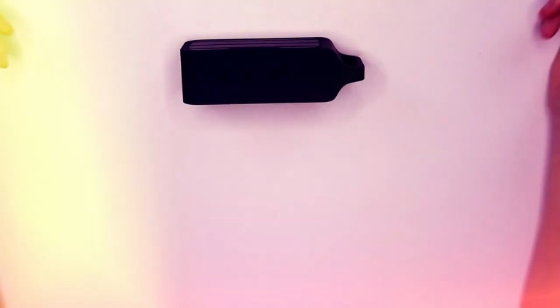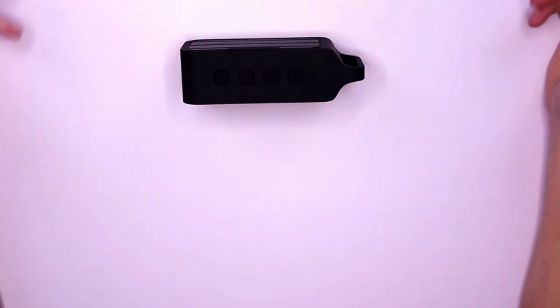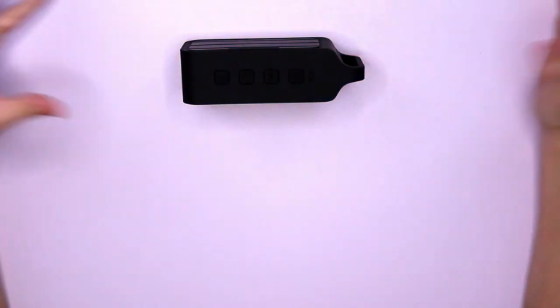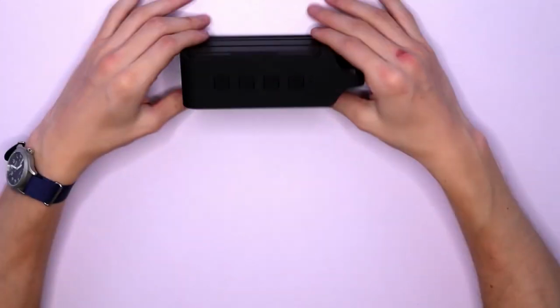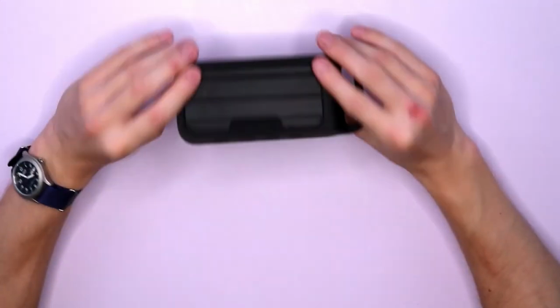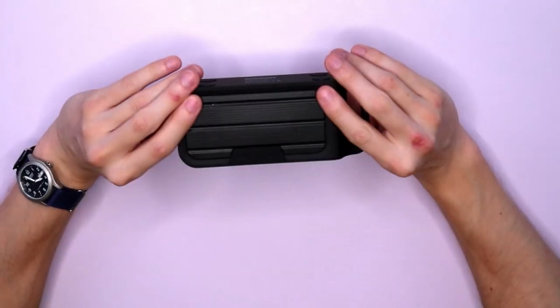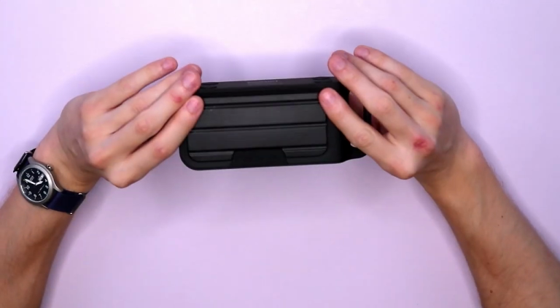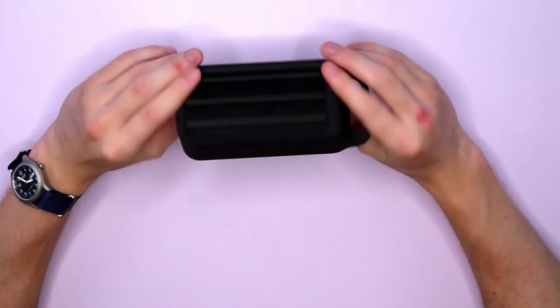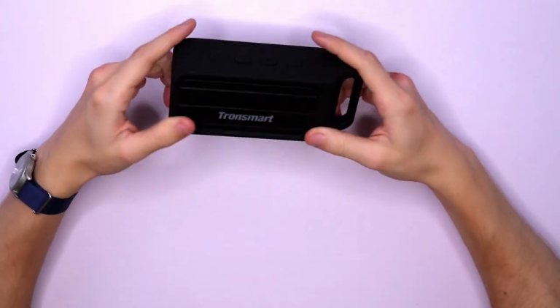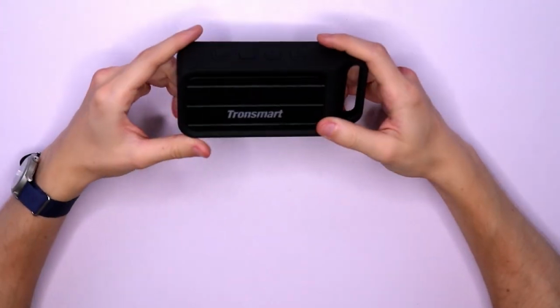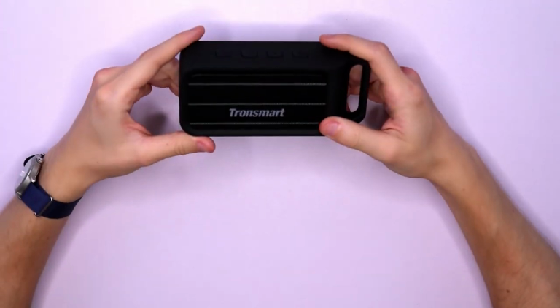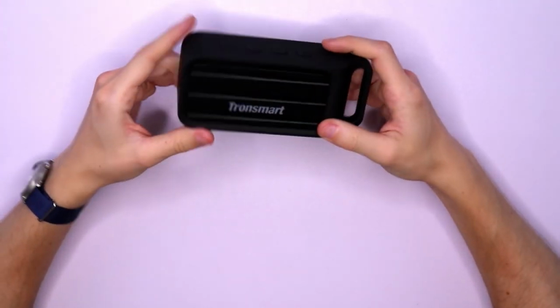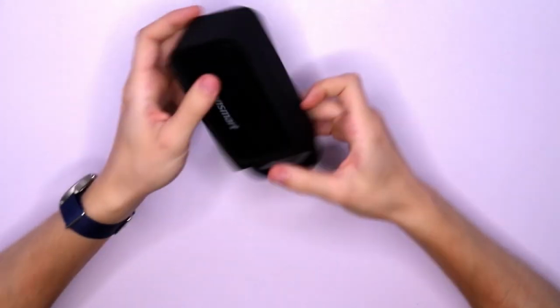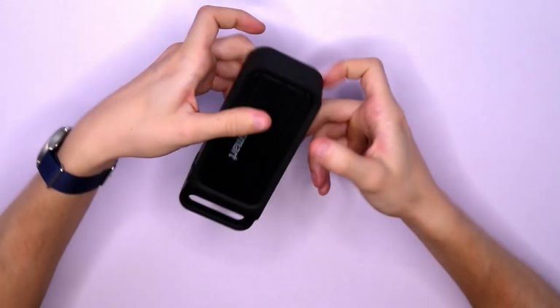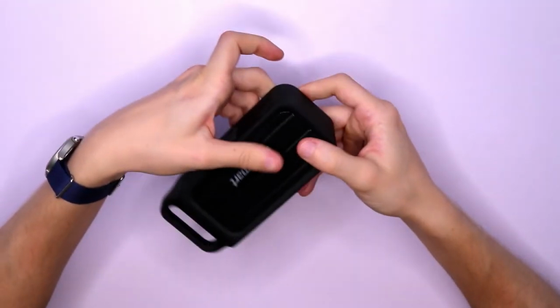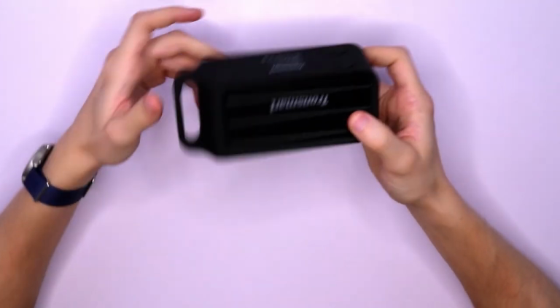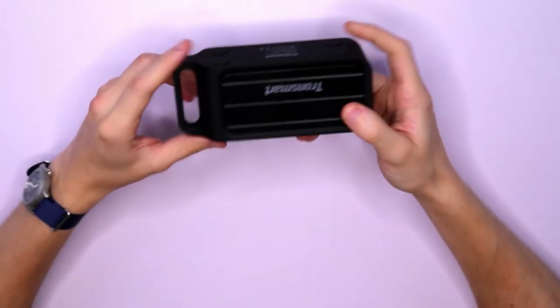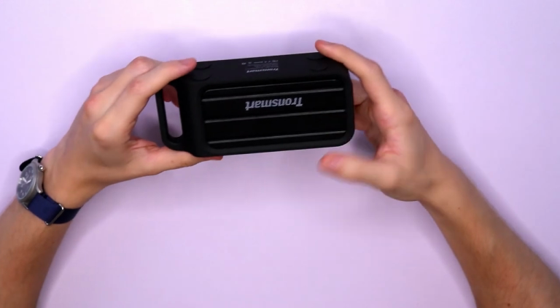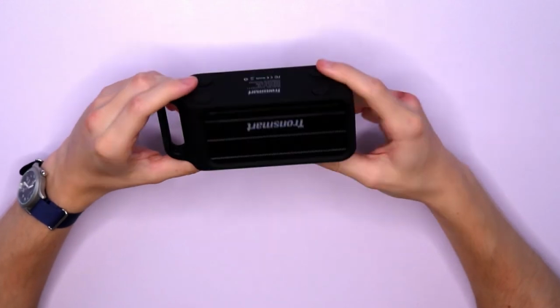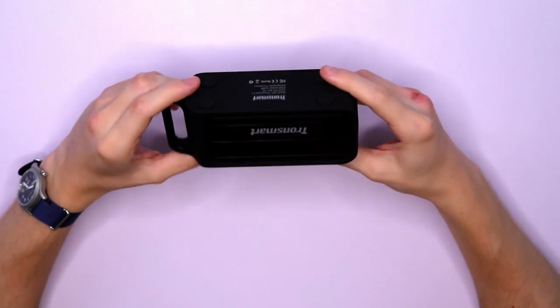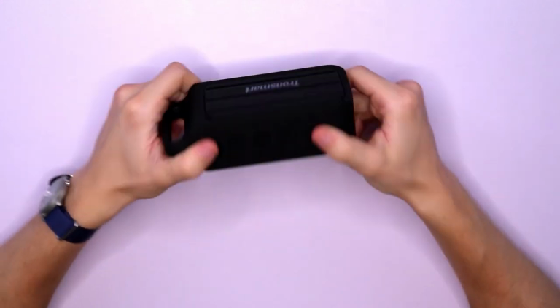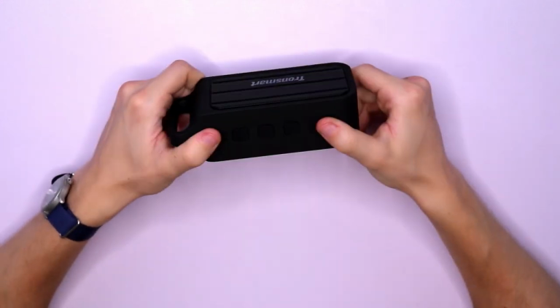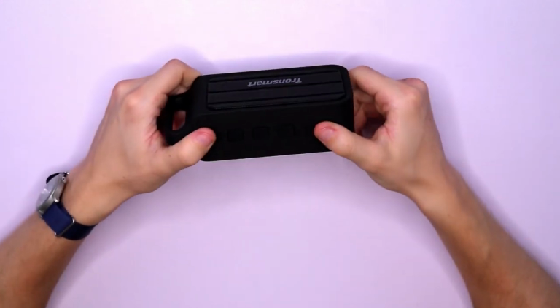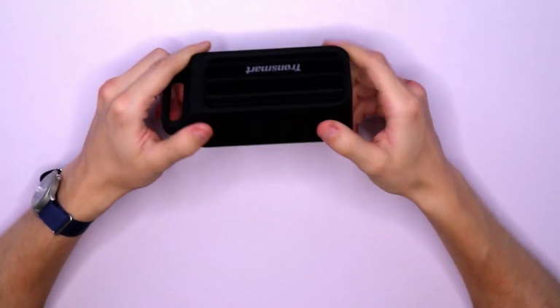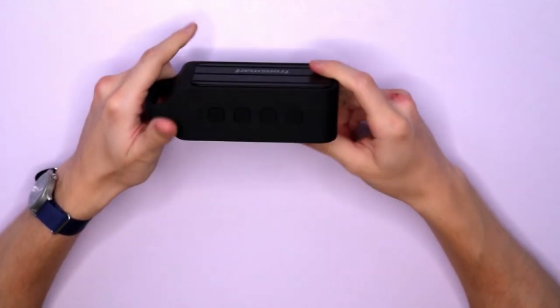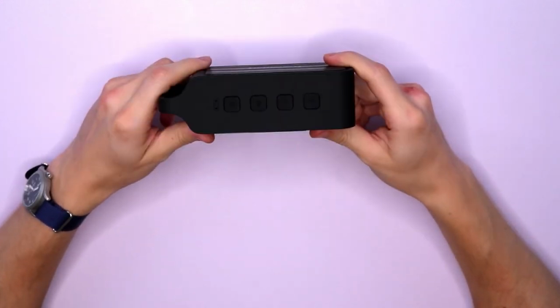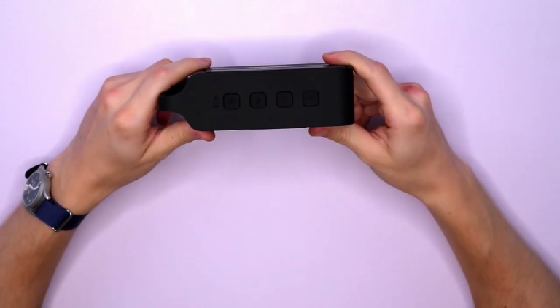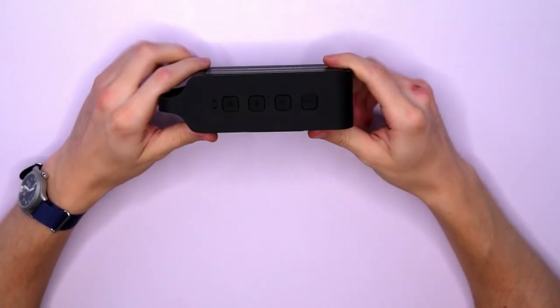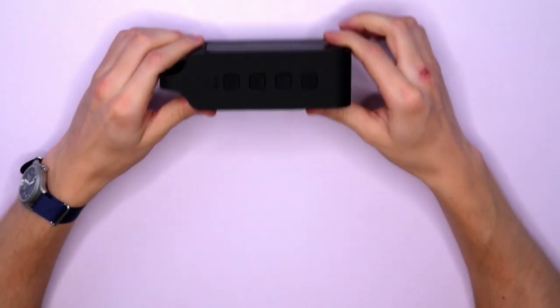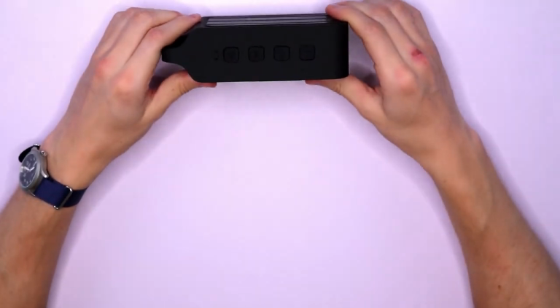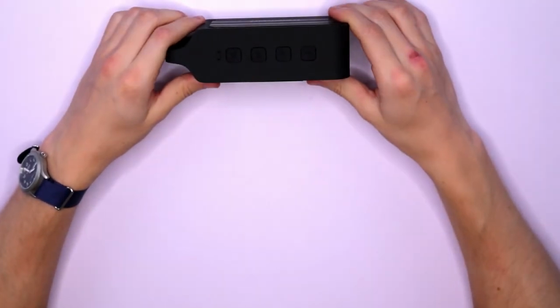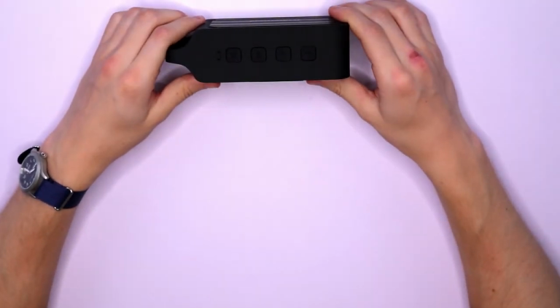So to get your hands on the Tronsmart Element T1 portable Bluetooth speaker, head to geekbind.com now.